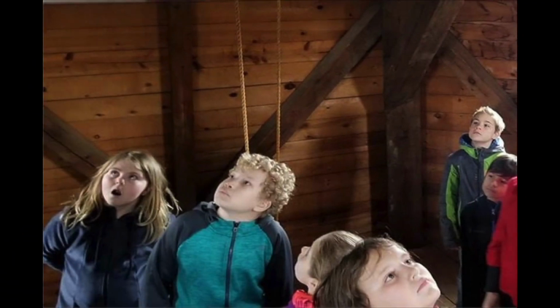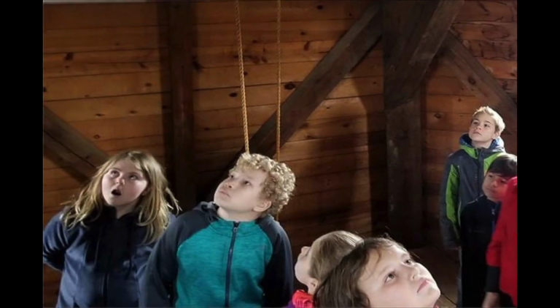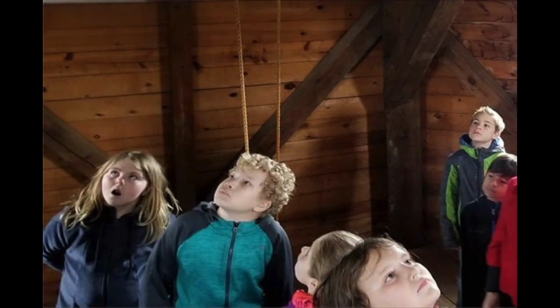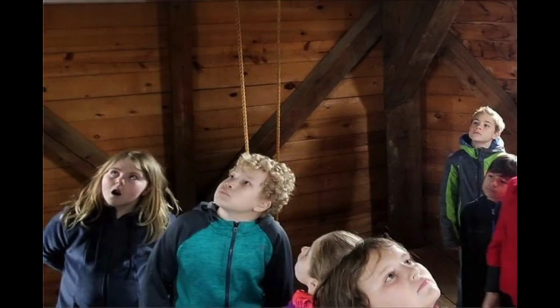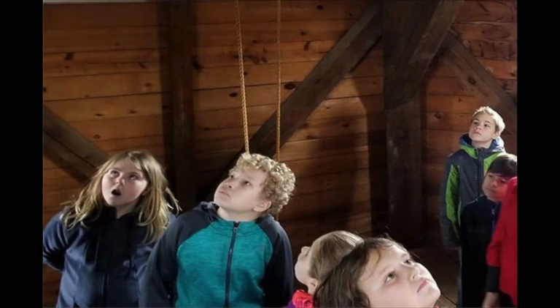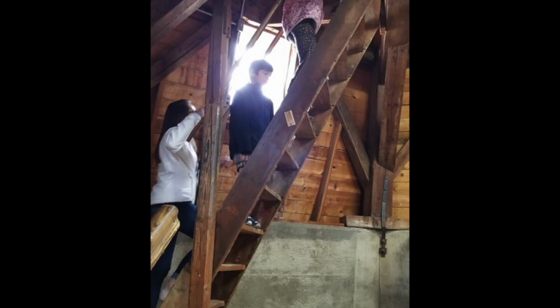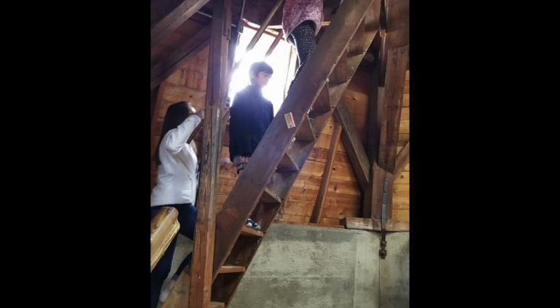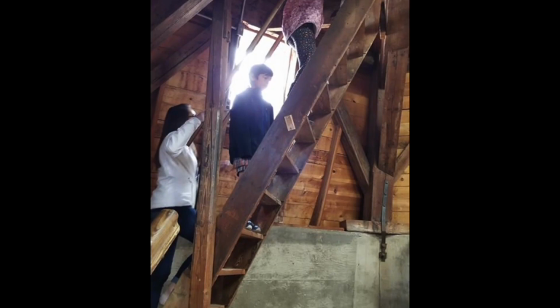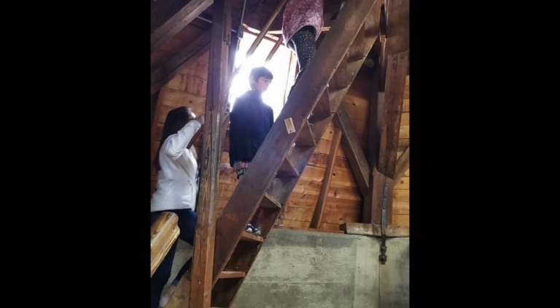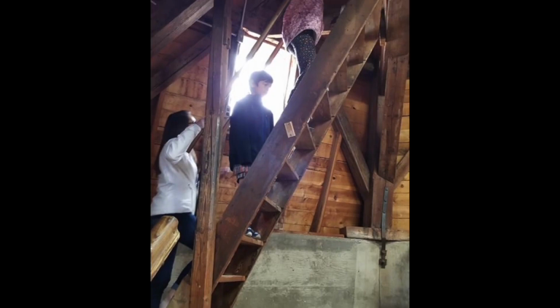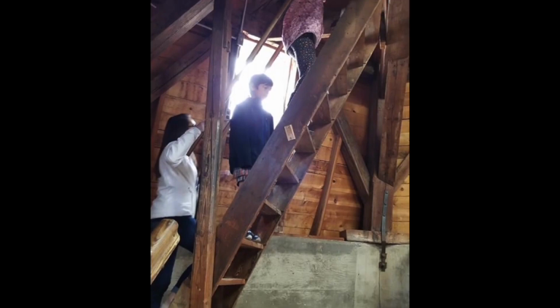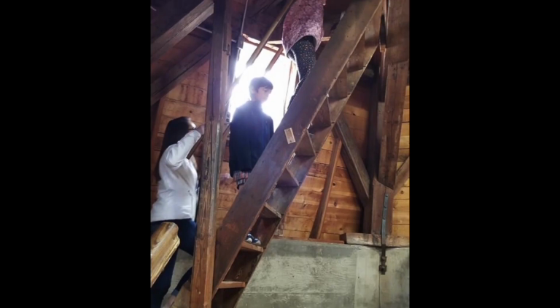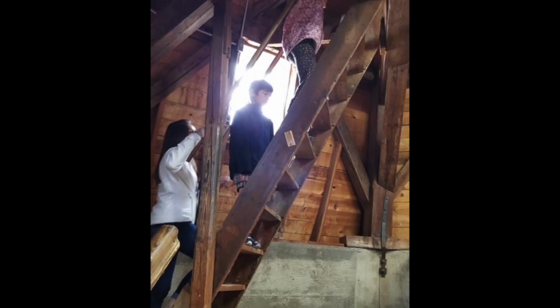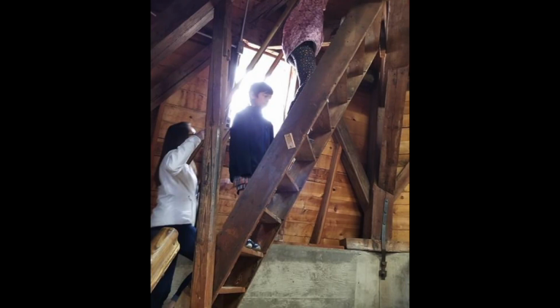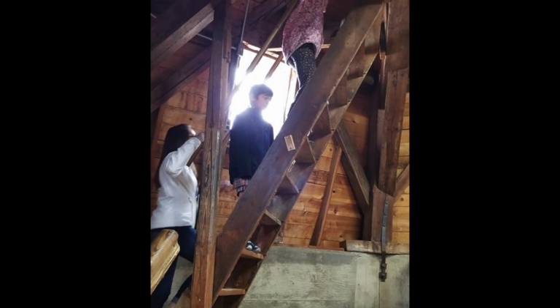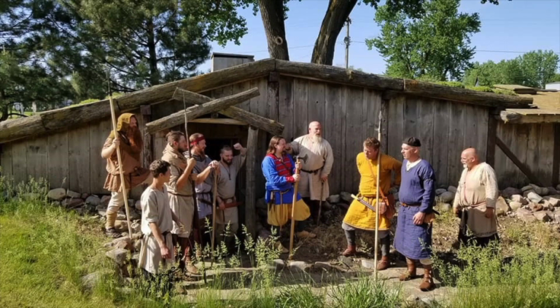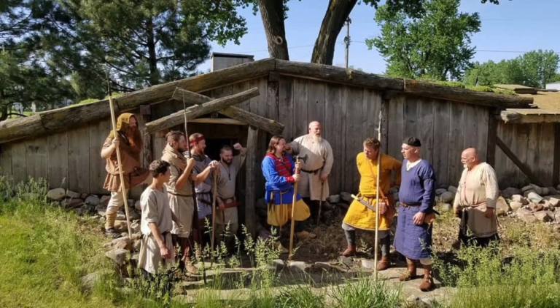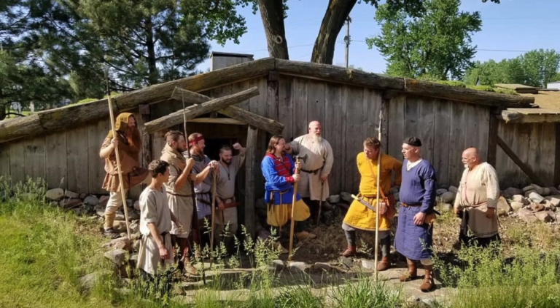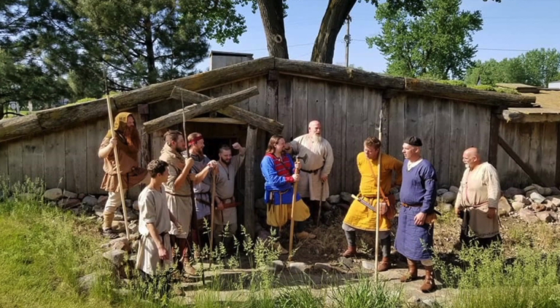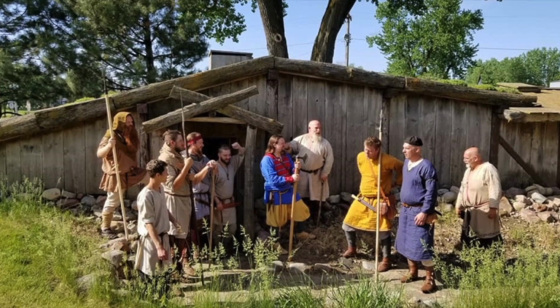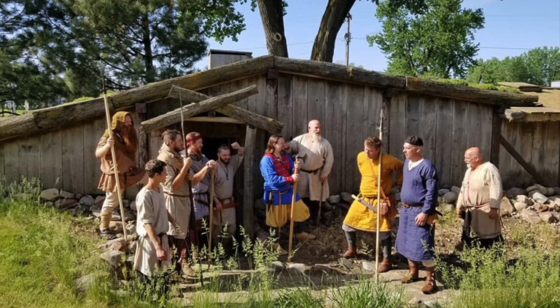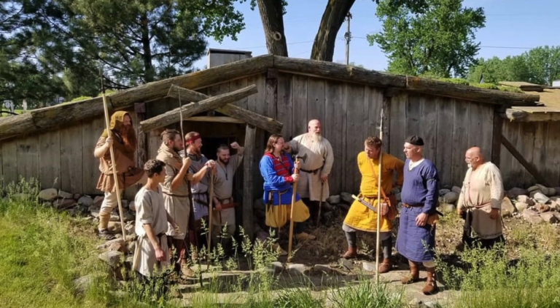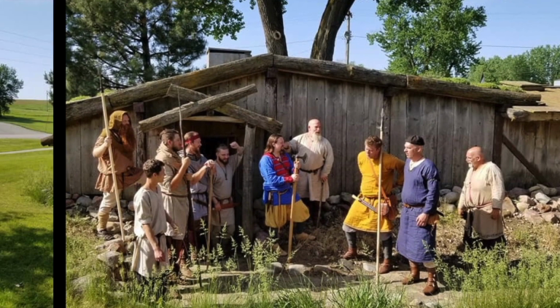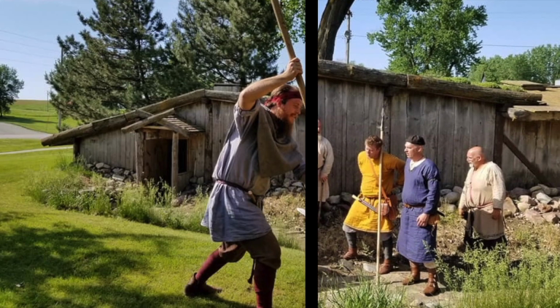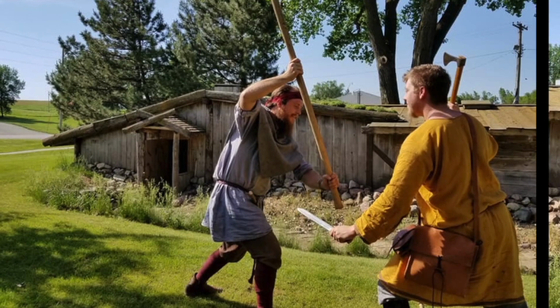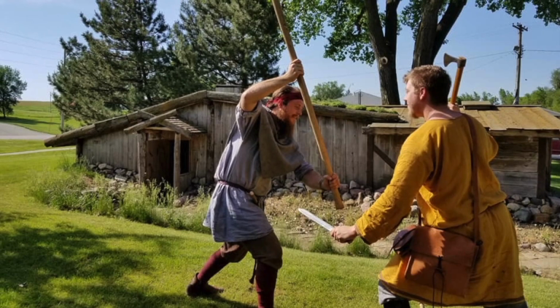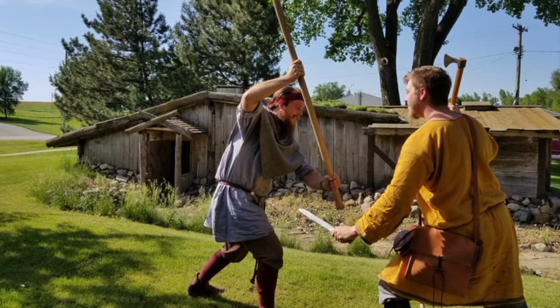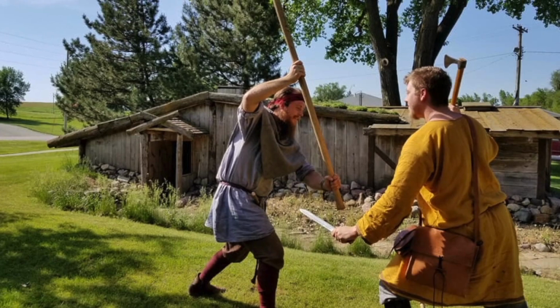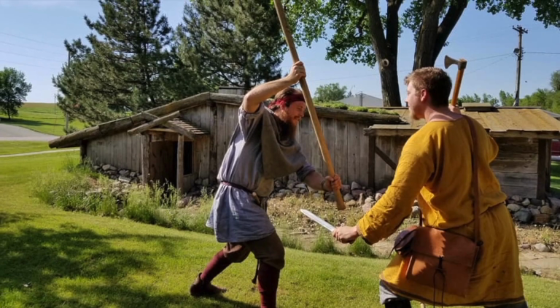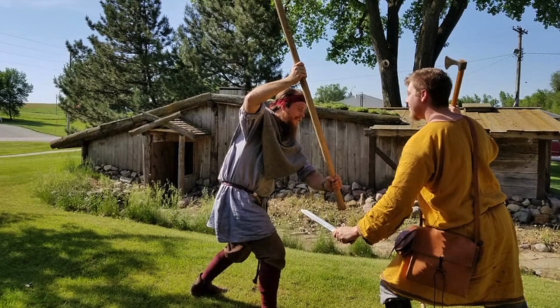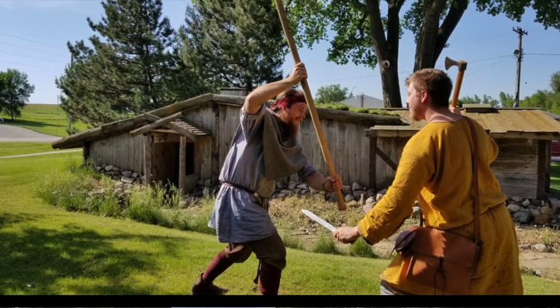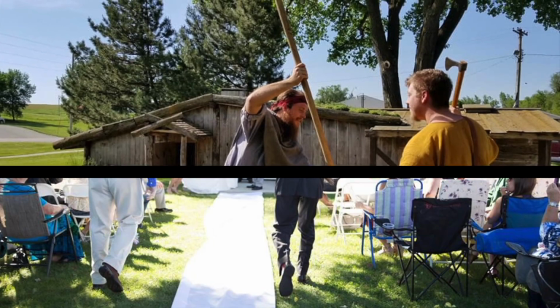Experience what a Viking smithy's home and workshop were like in the Dark Ages, and visit a tiny chapel.